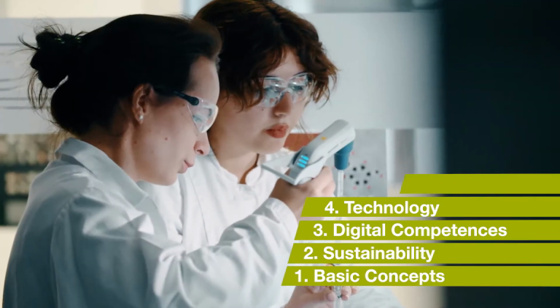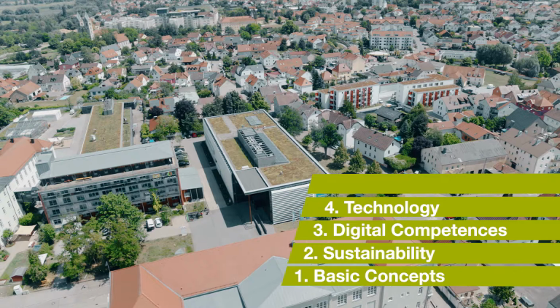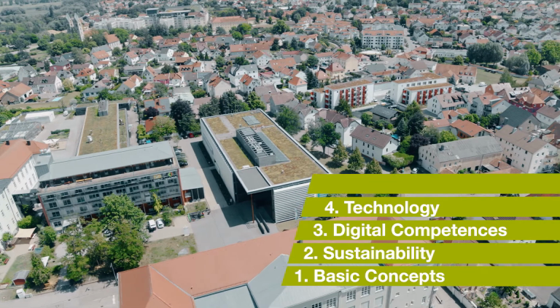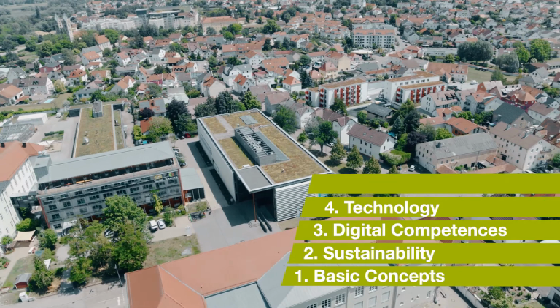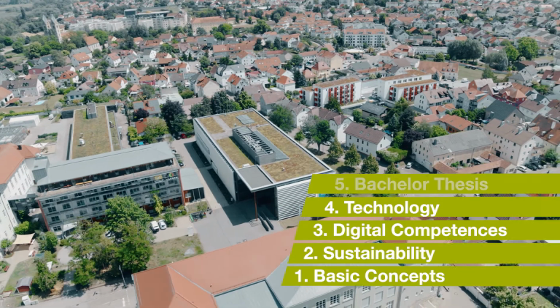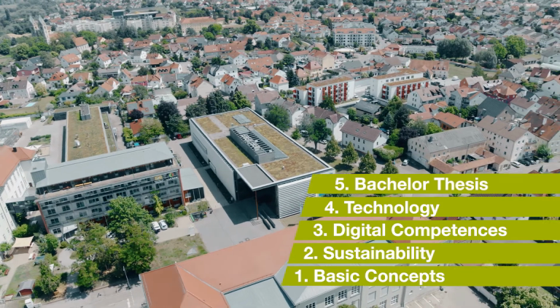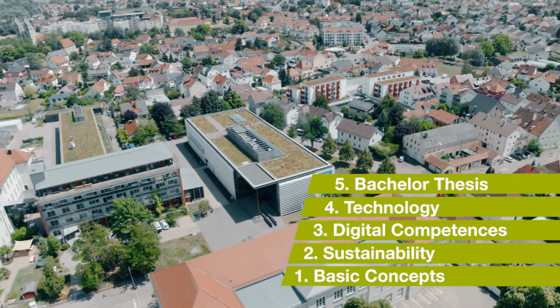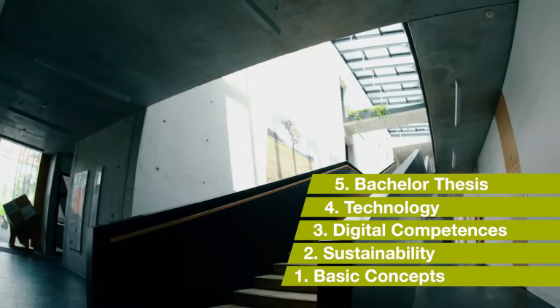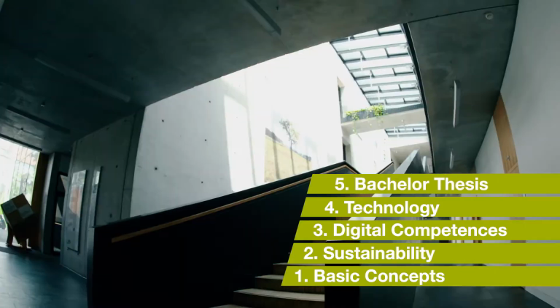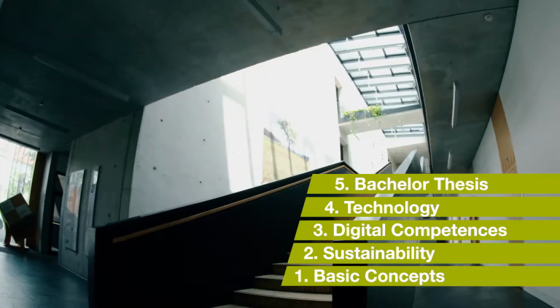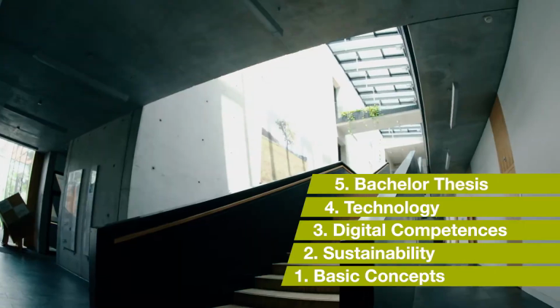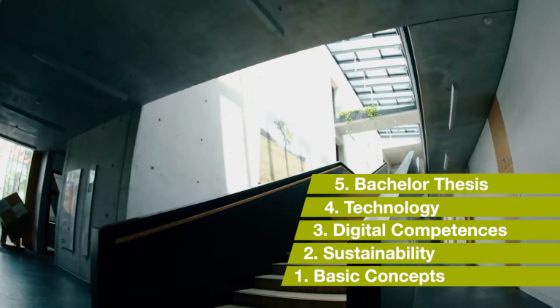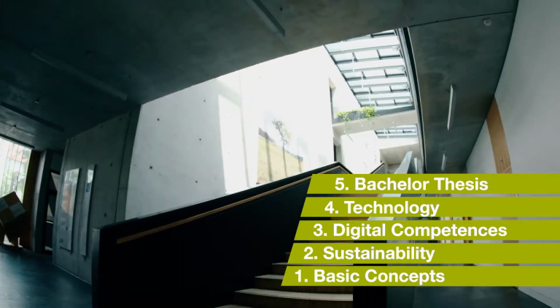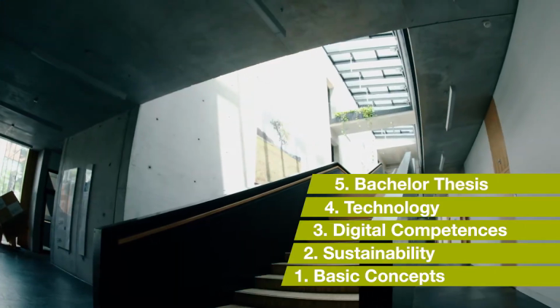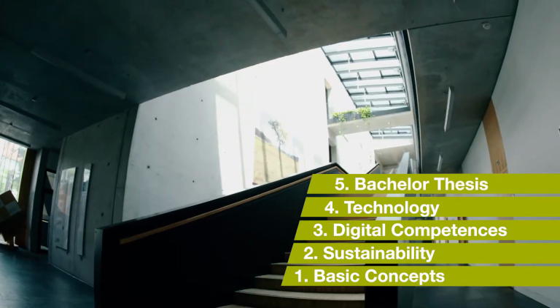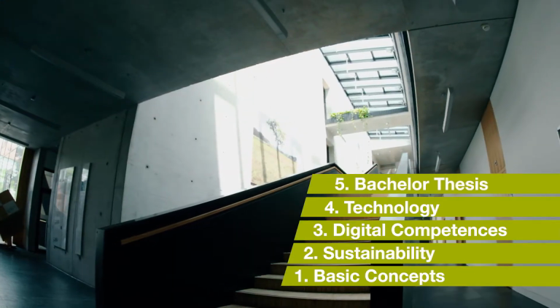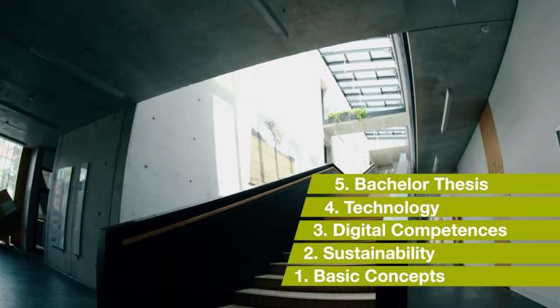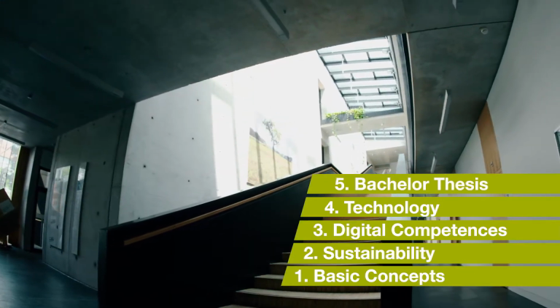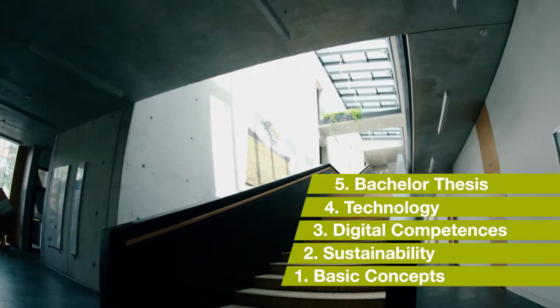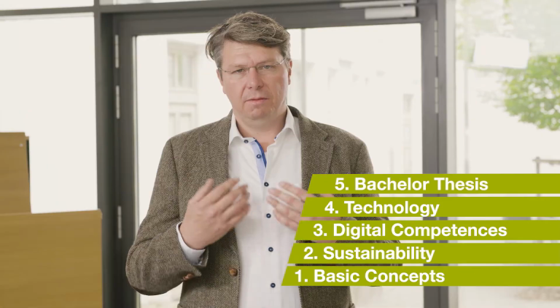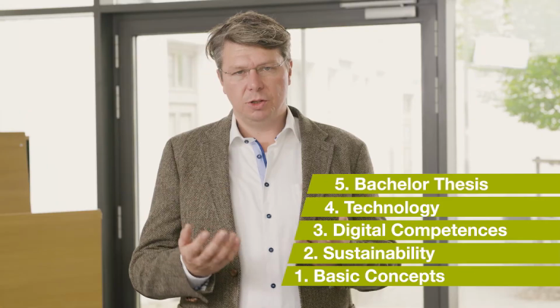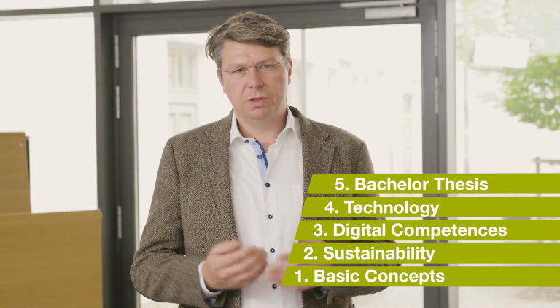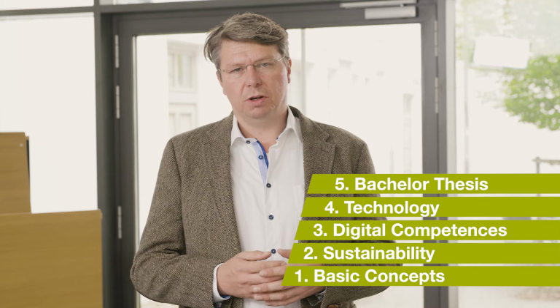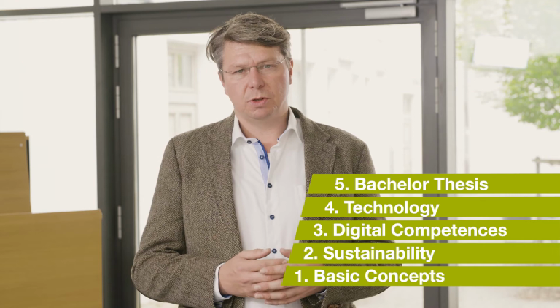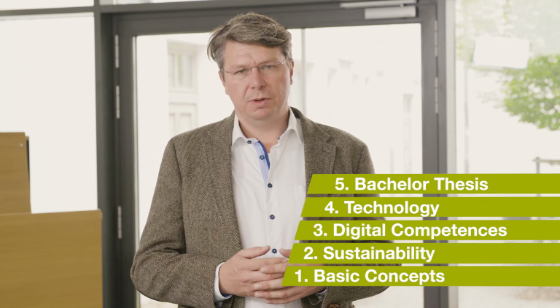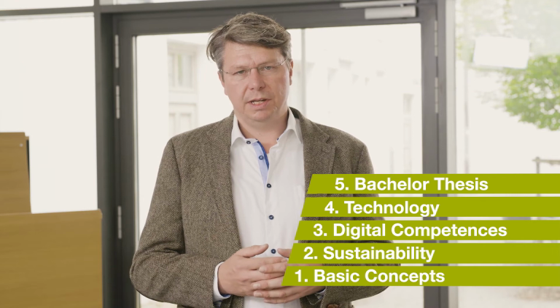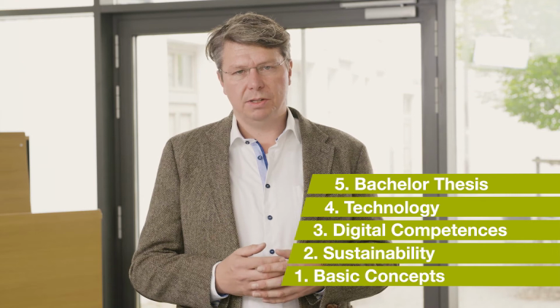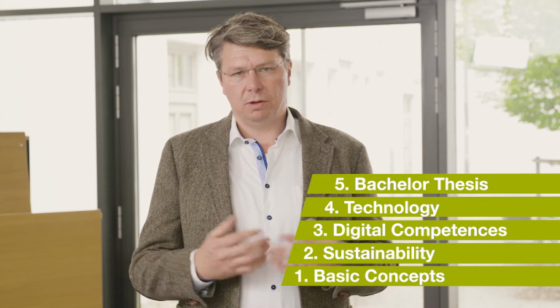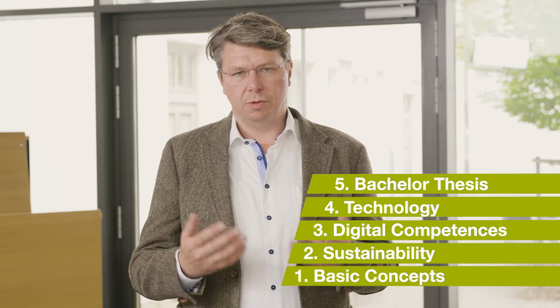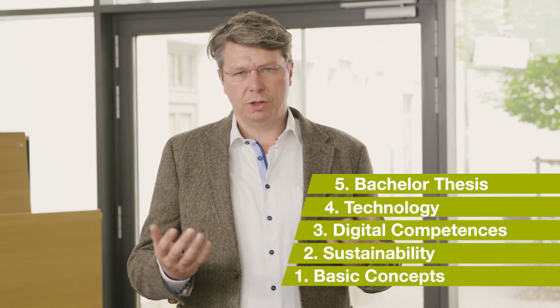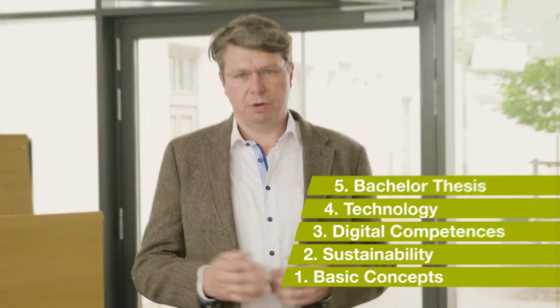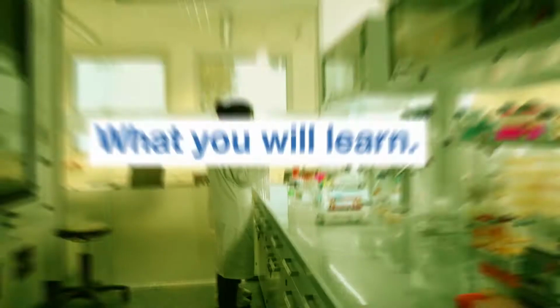The fifth part covers all the applications in the bachelor thesis or project studies, where students work with companies on research projects.